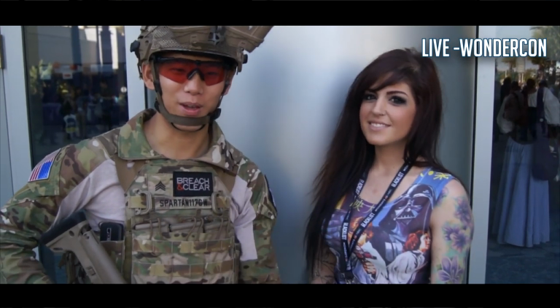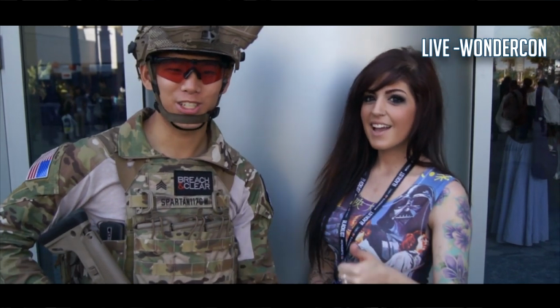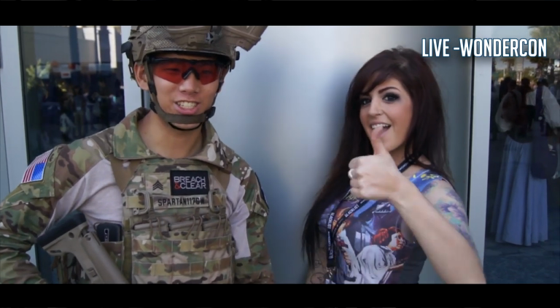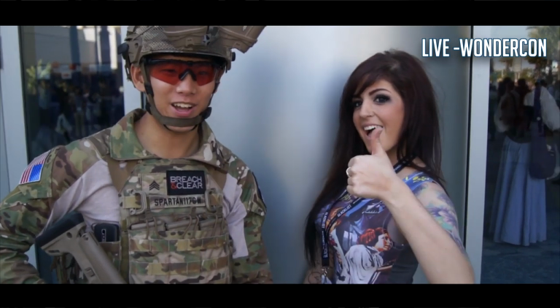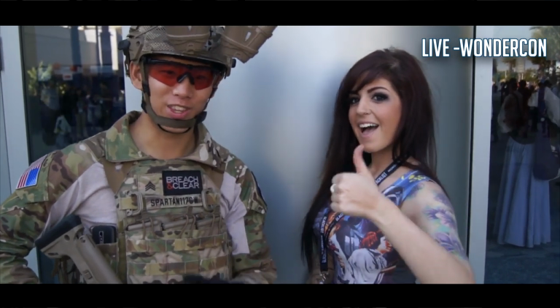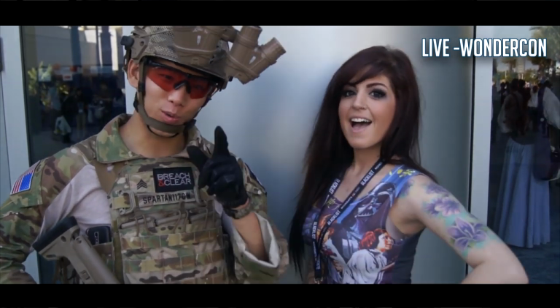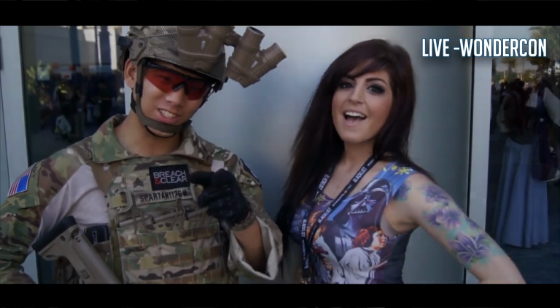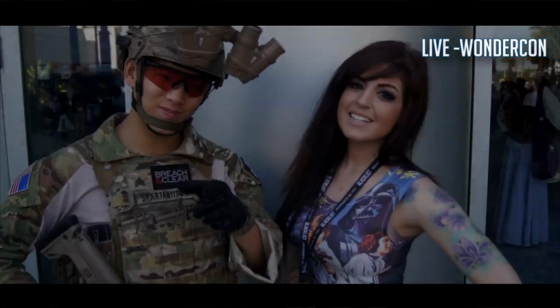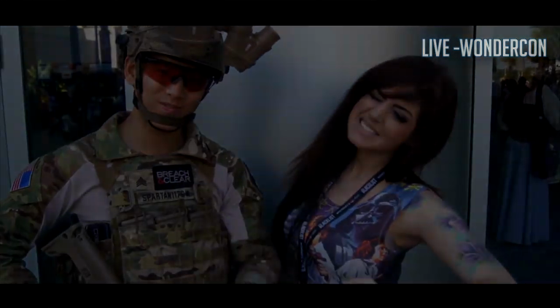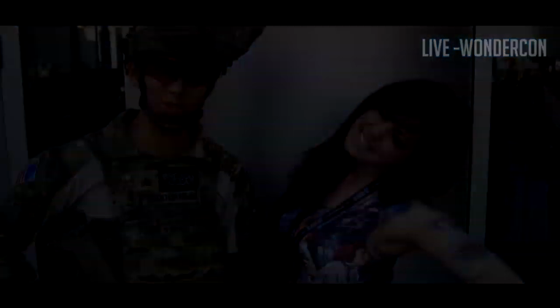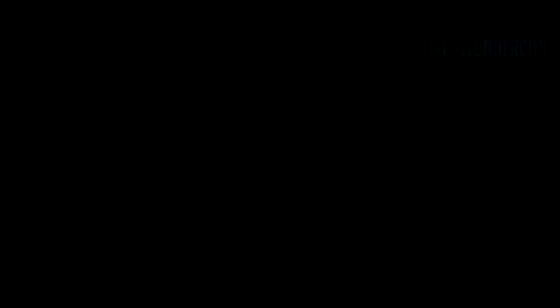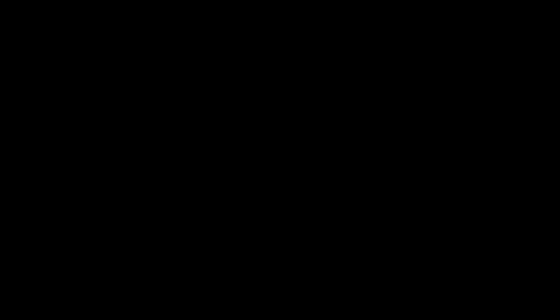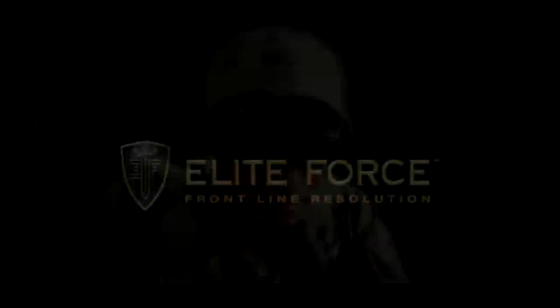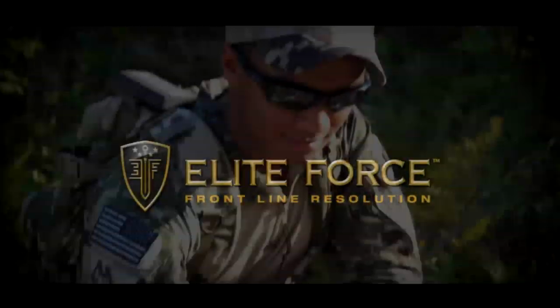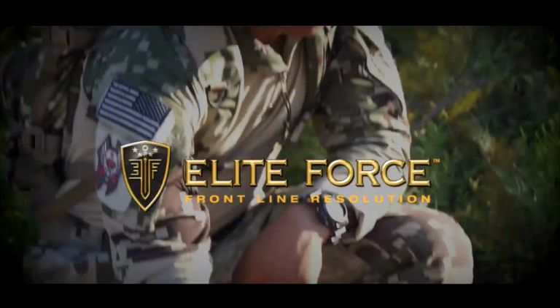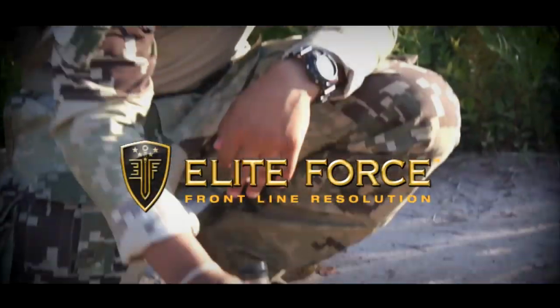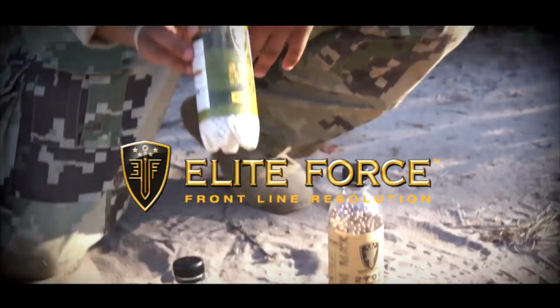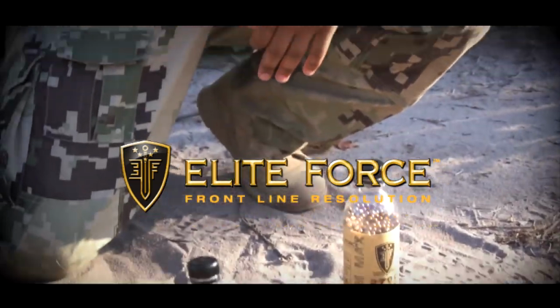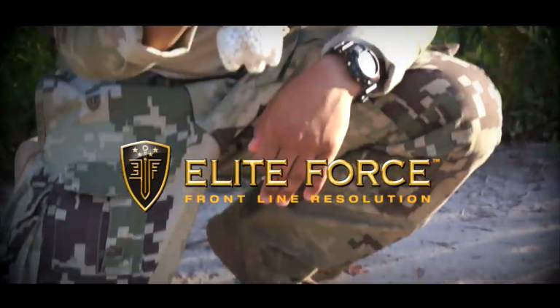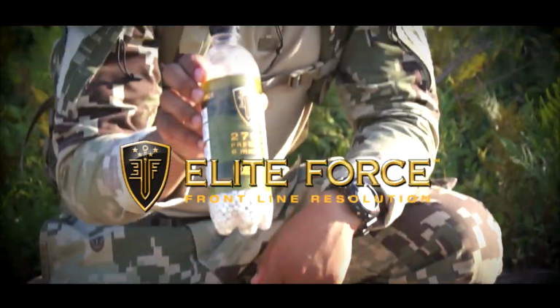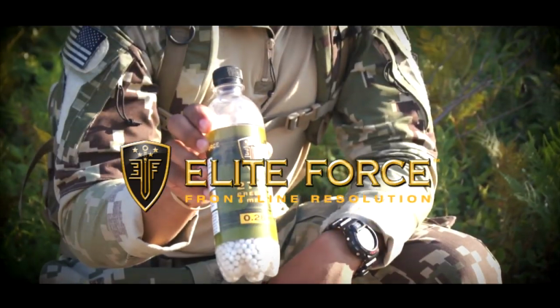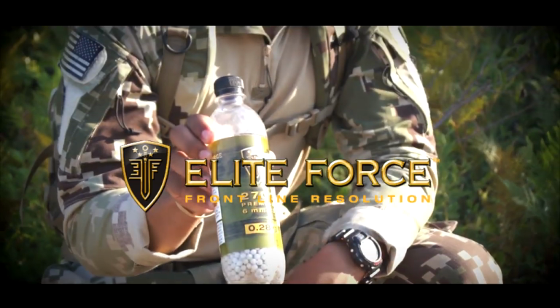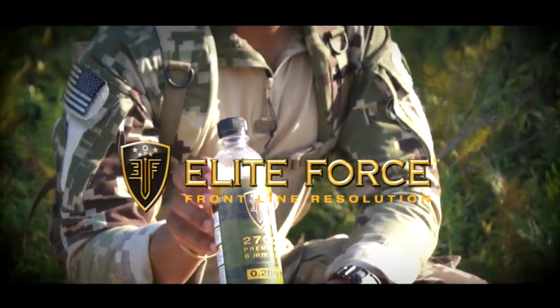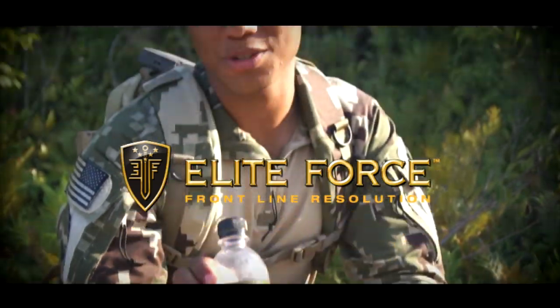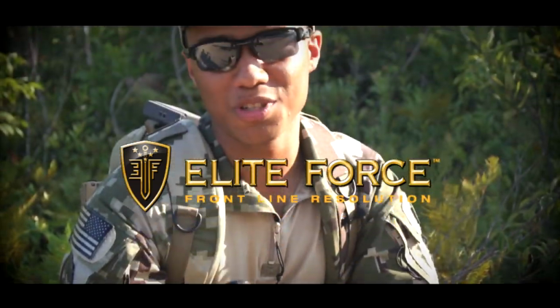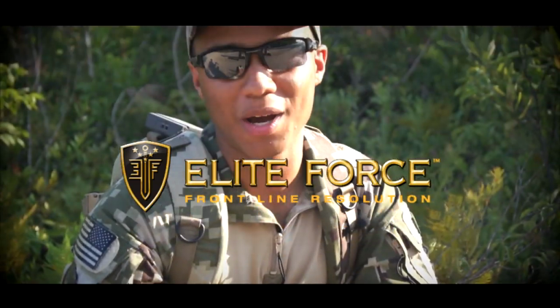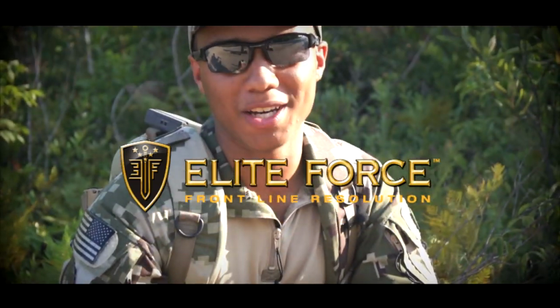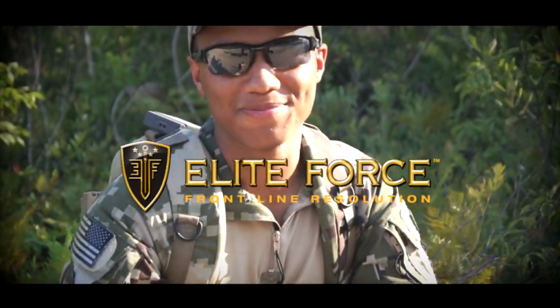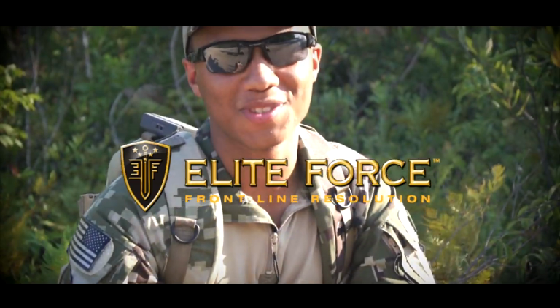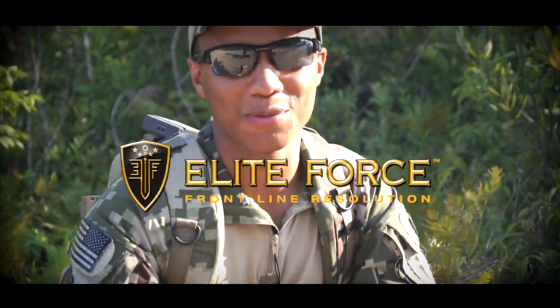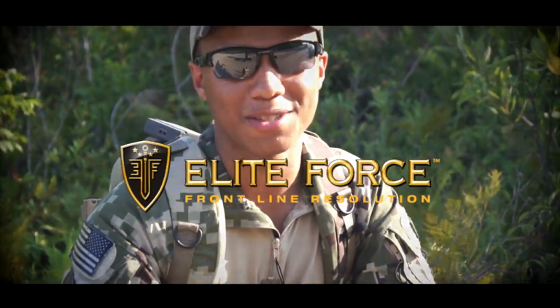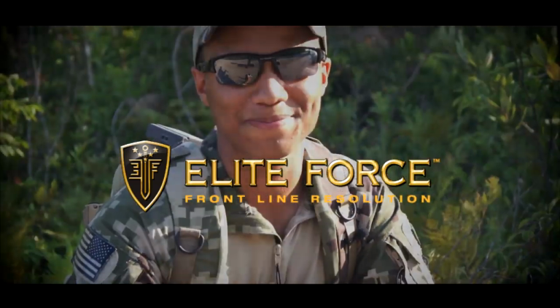Make sure you guys check it out. Elite Force BBs — that's what's in my mag. Thanks for watching.